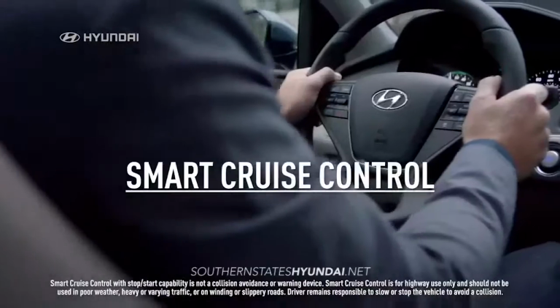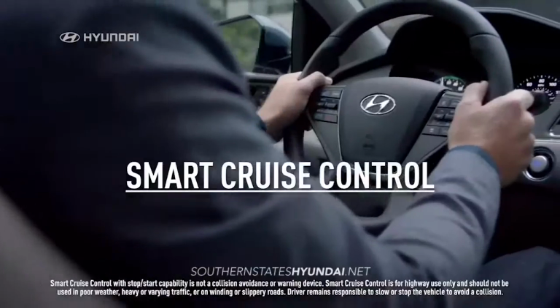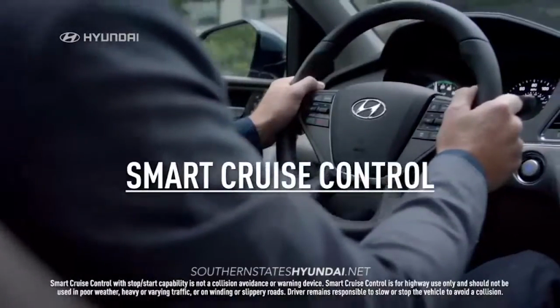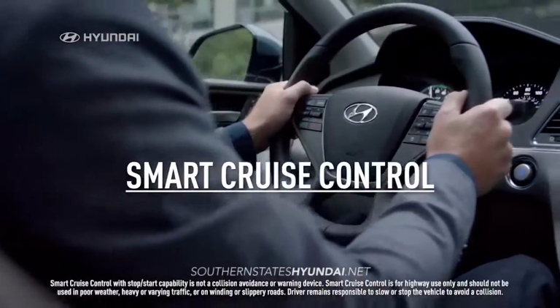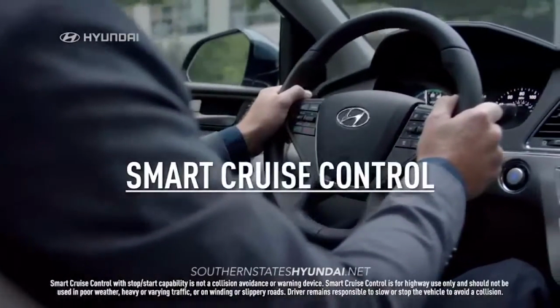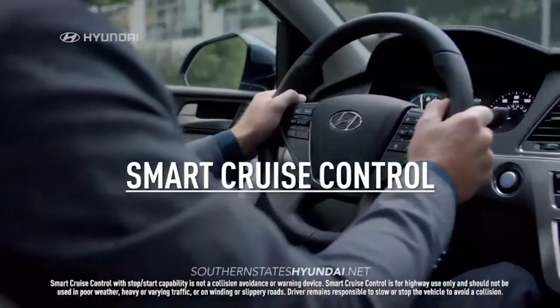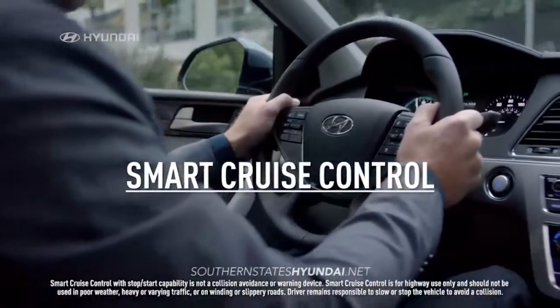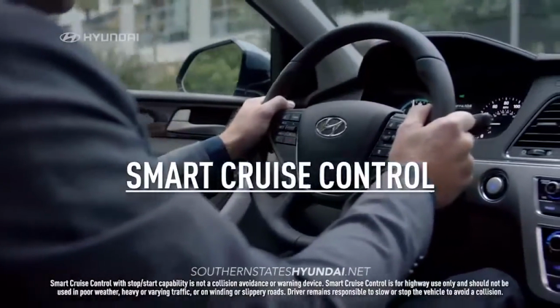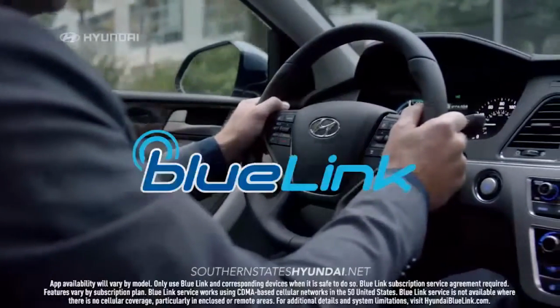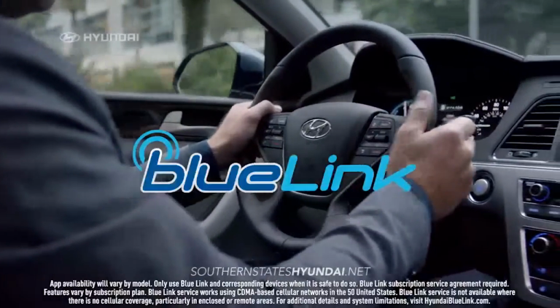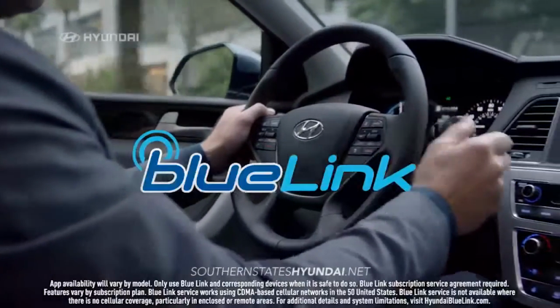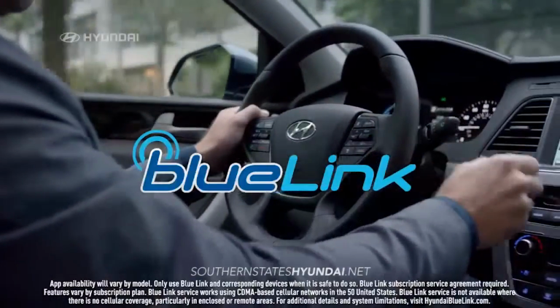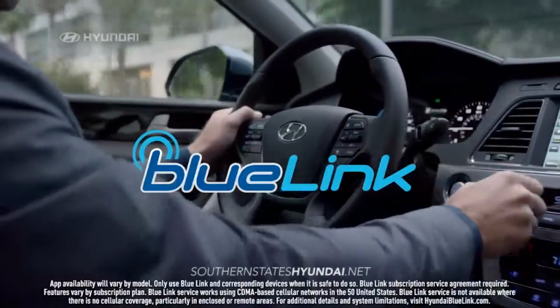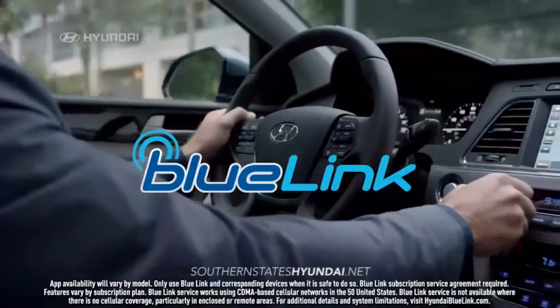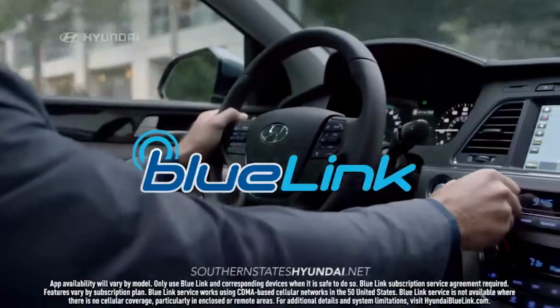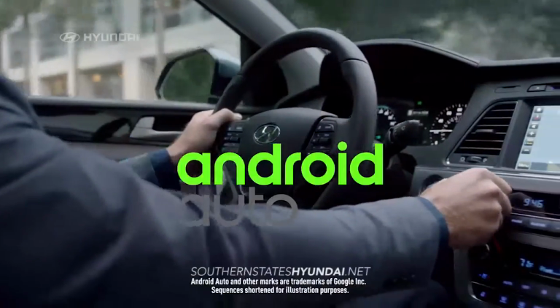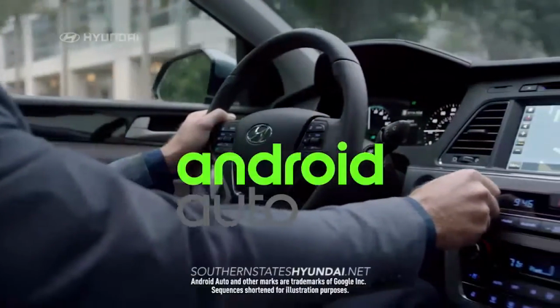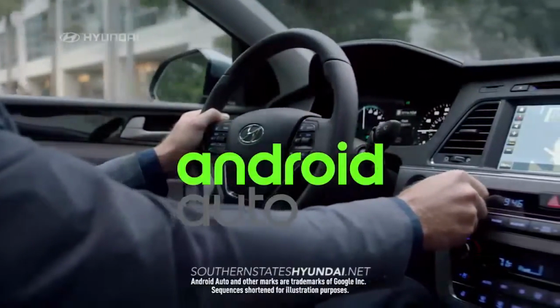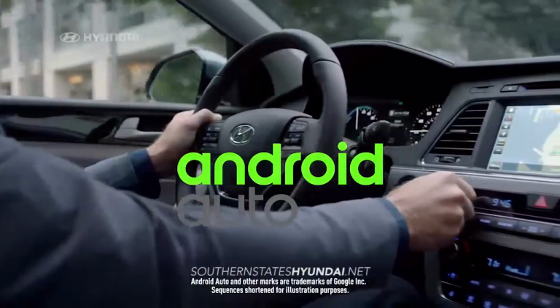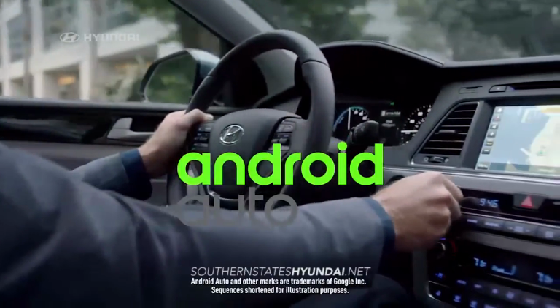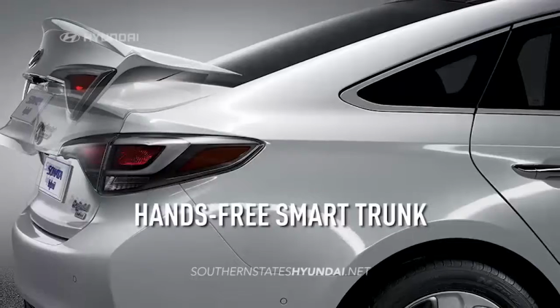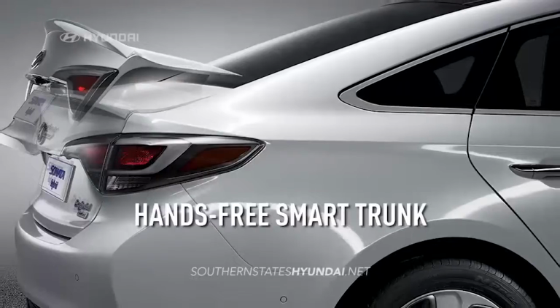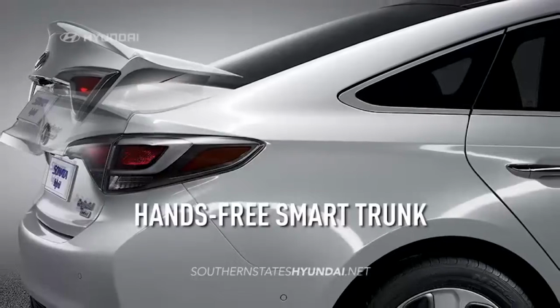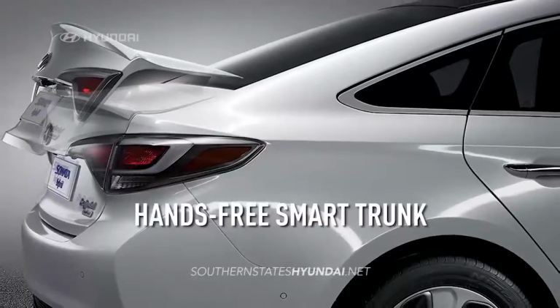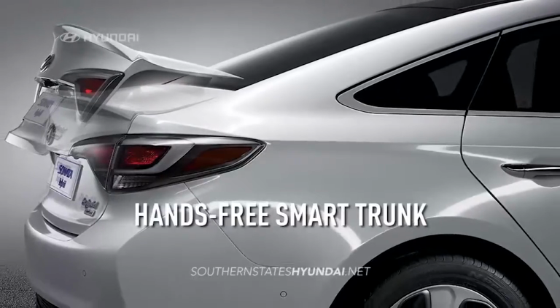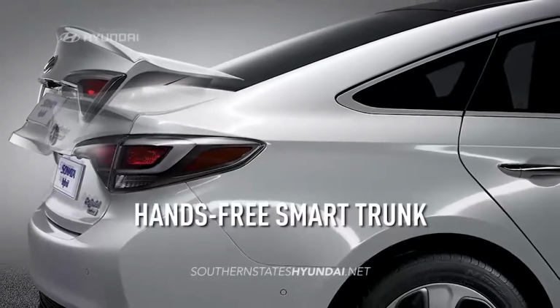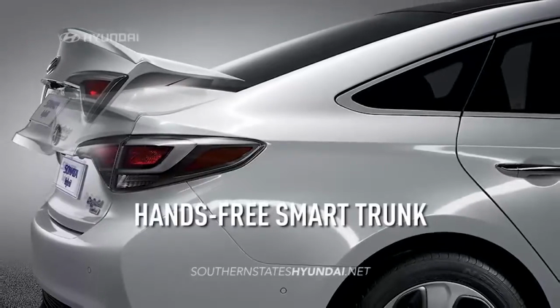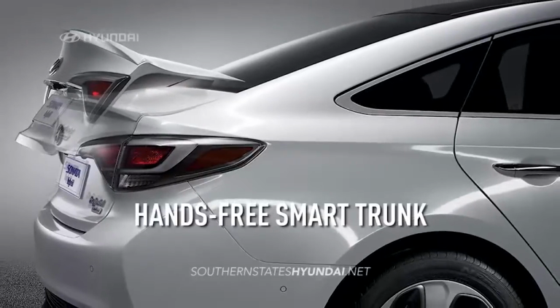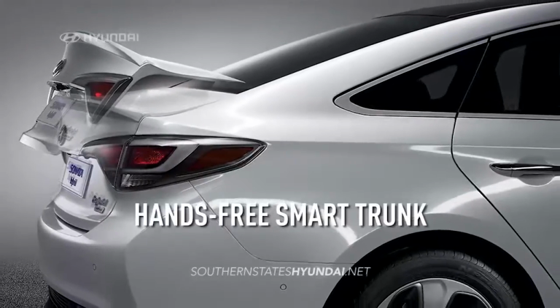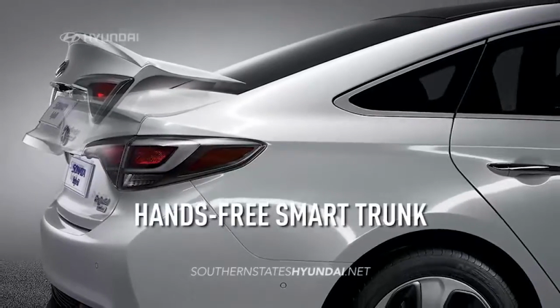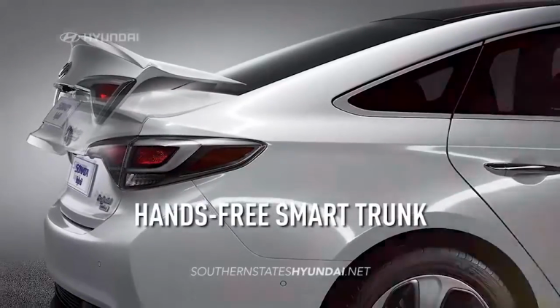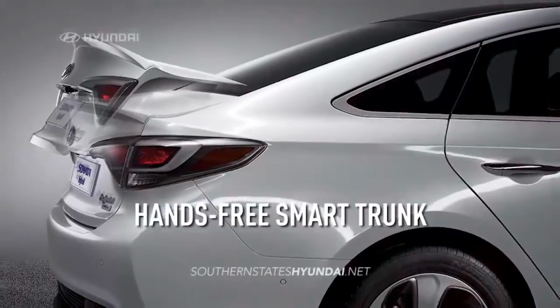Like Smart Cruise Control, Blue Link Technology, Android Auto, and a hands-free smart trunk.